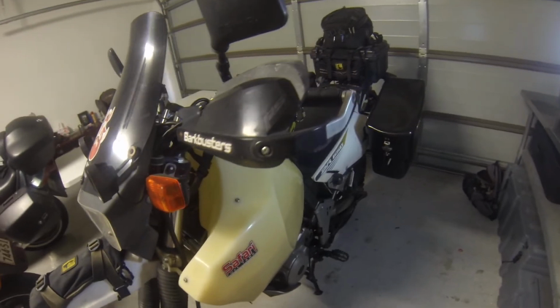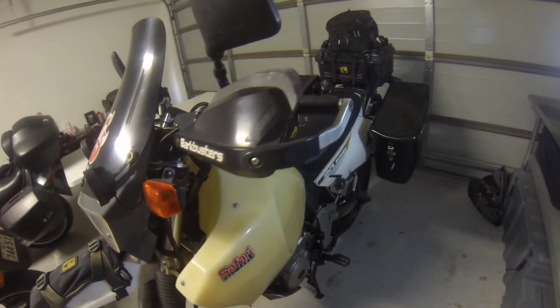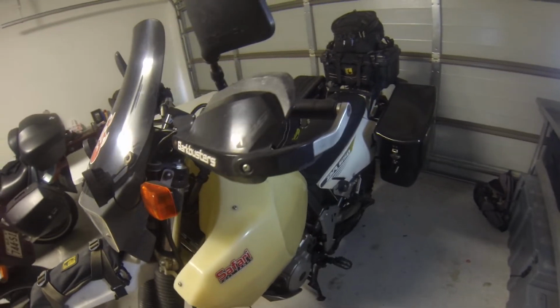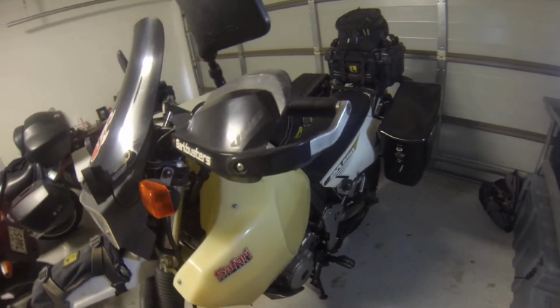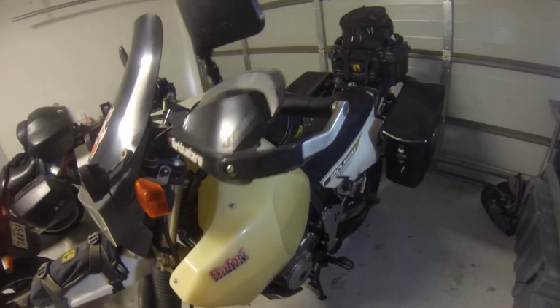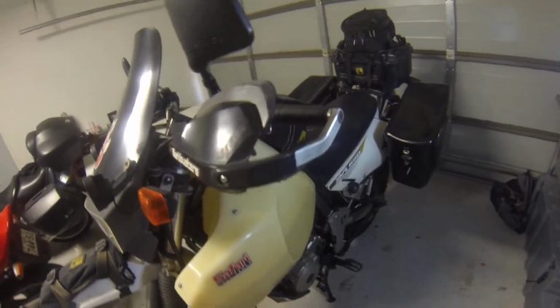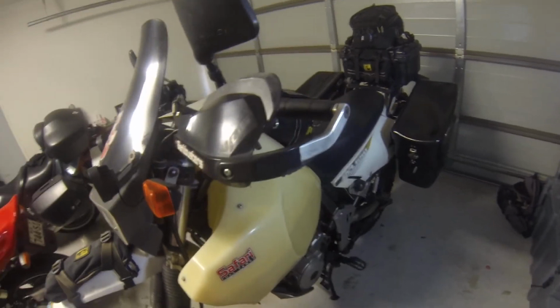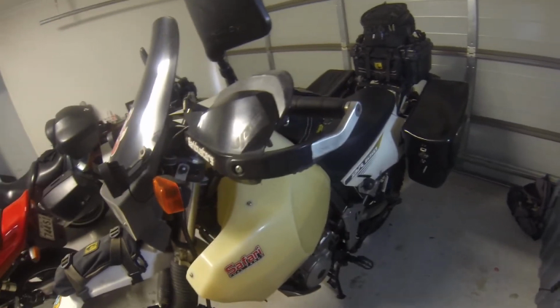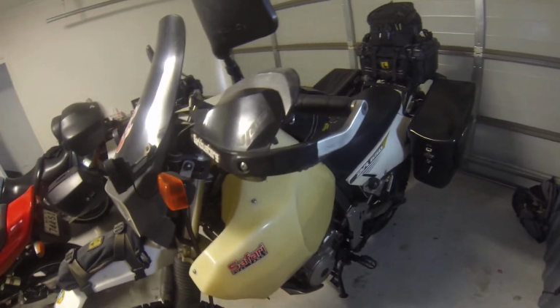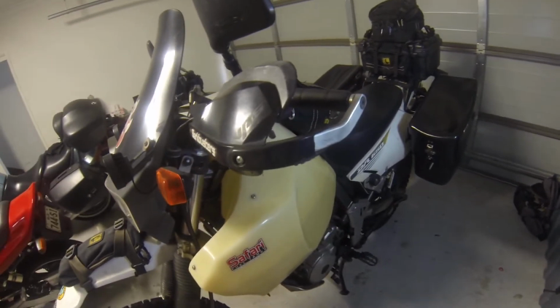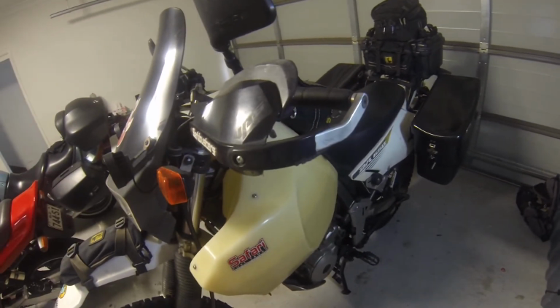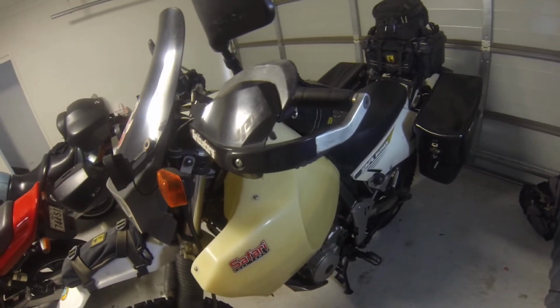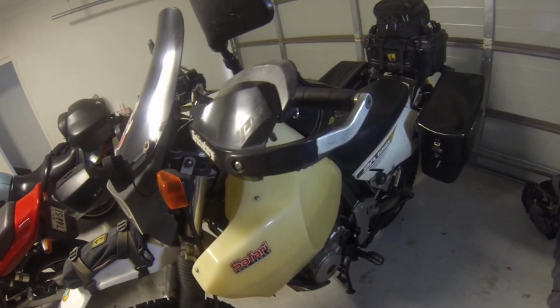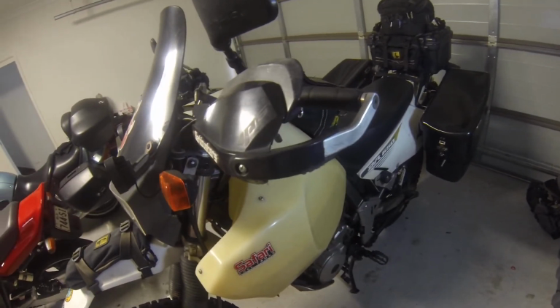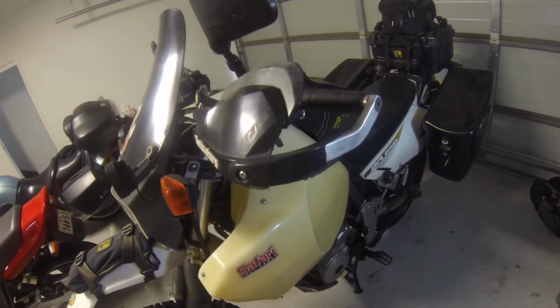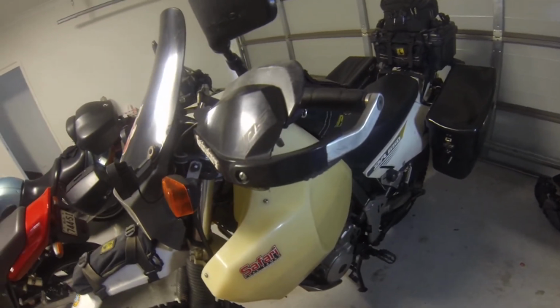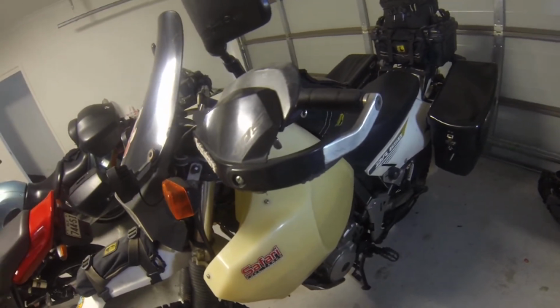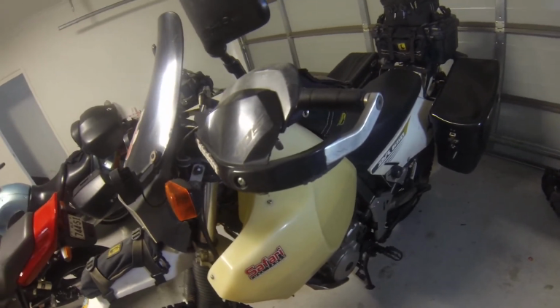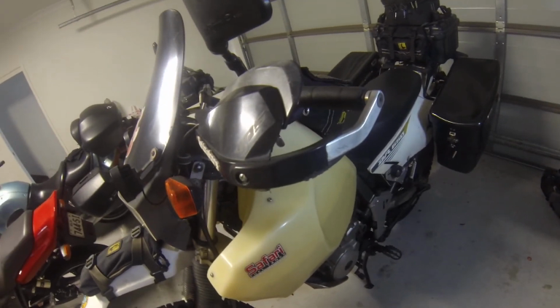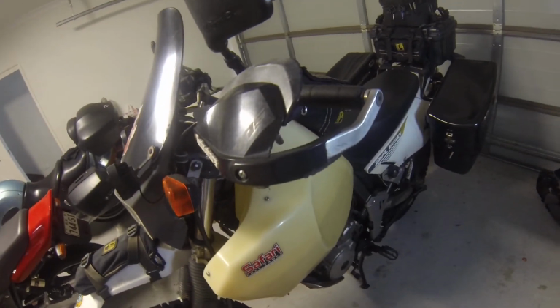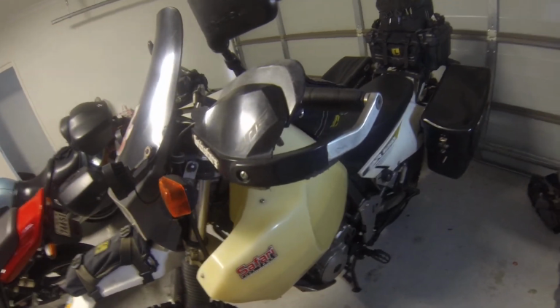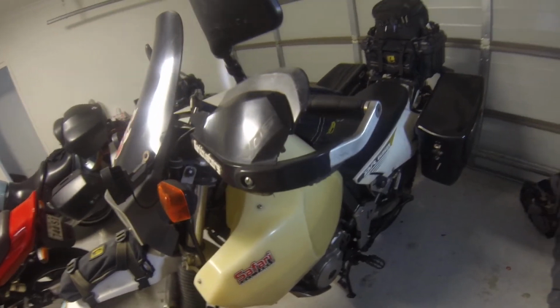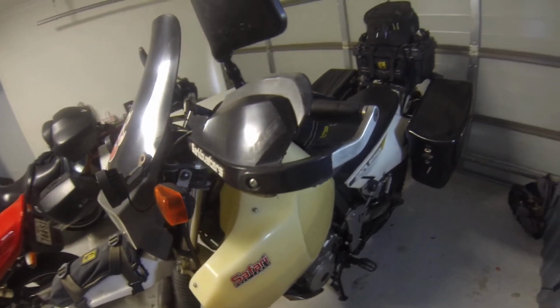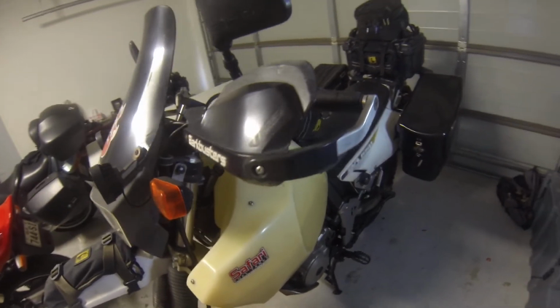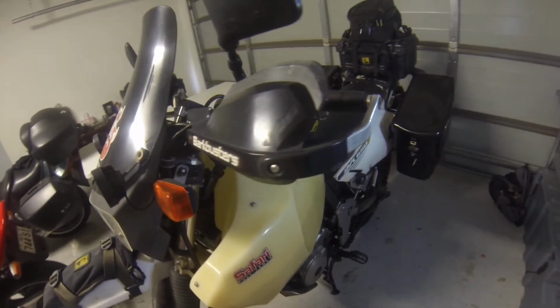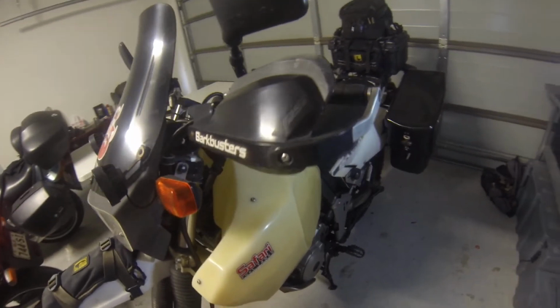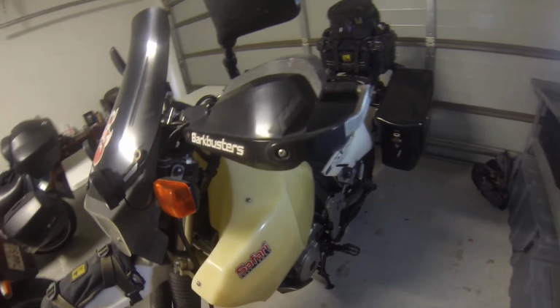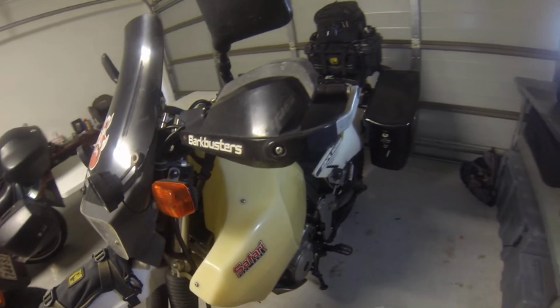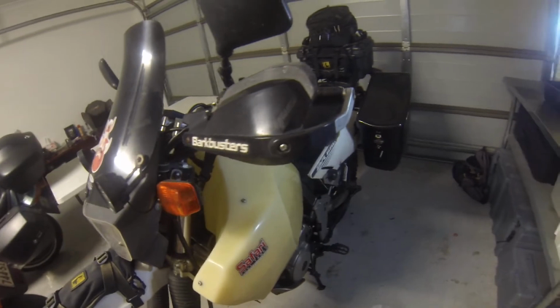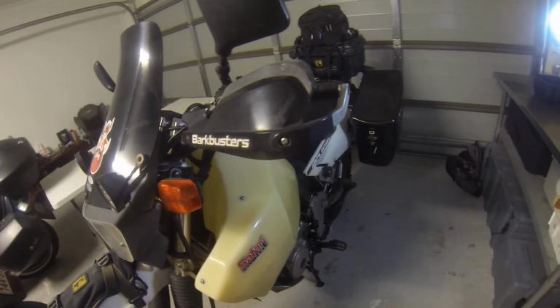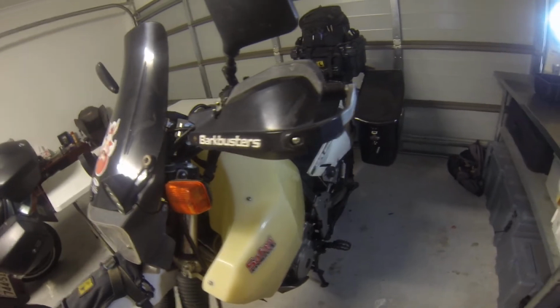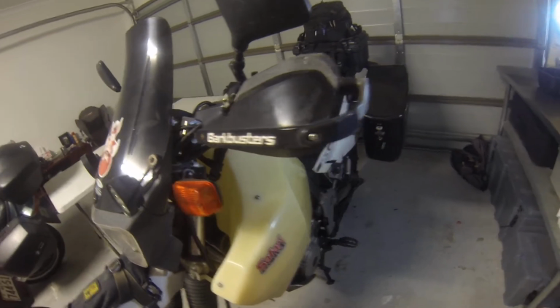Hey guys, so today I'm just going to run you through a few of the upgrades that I've done to my DR.